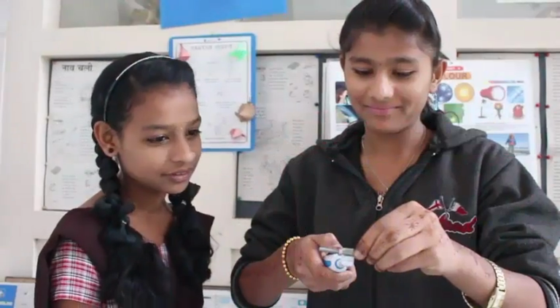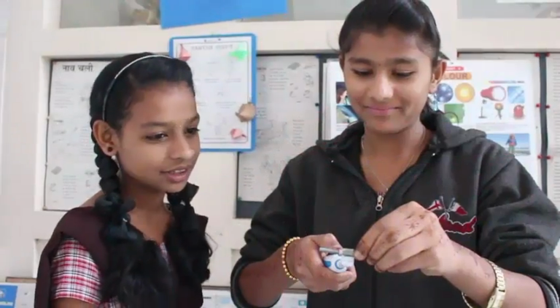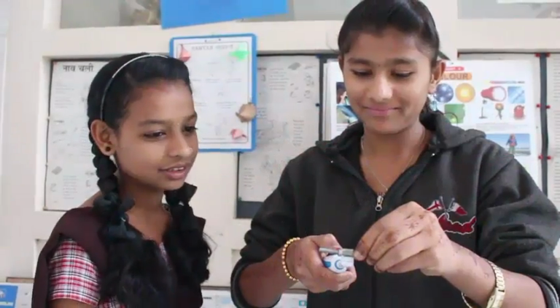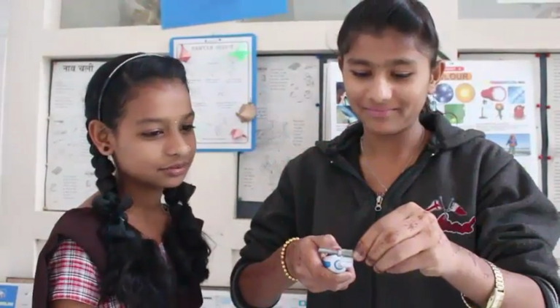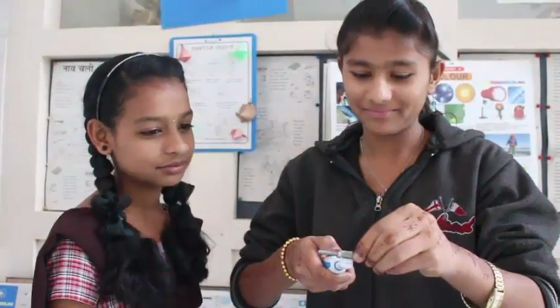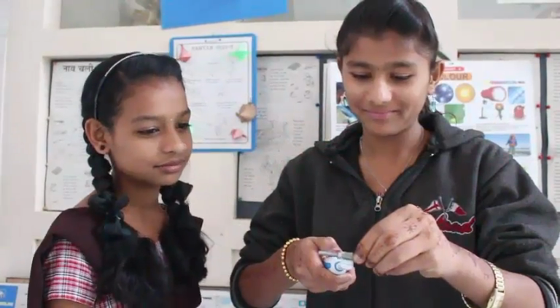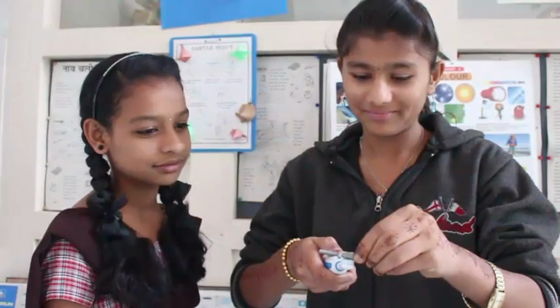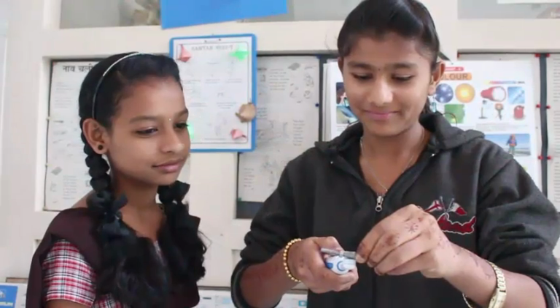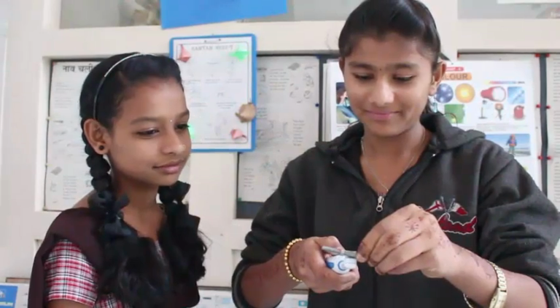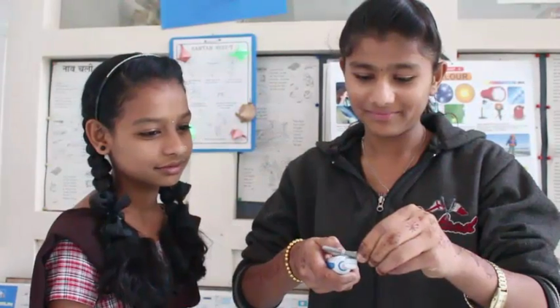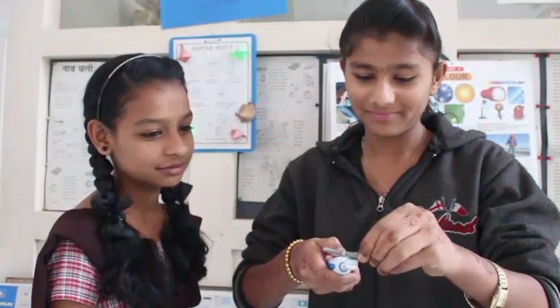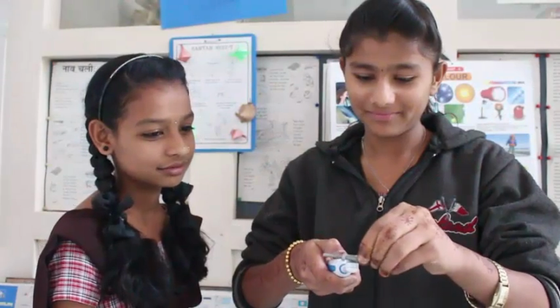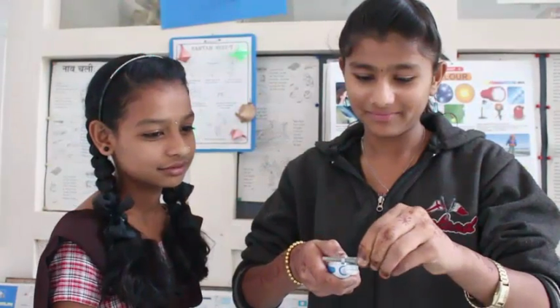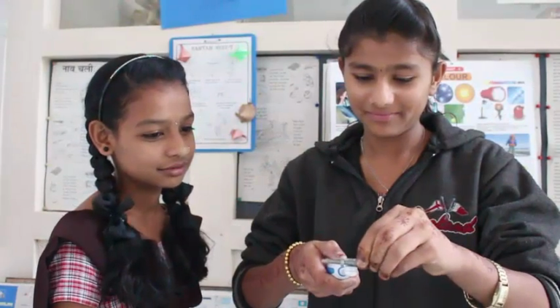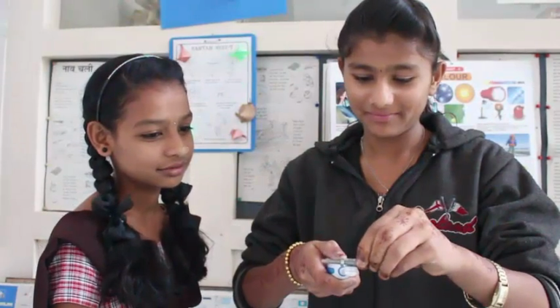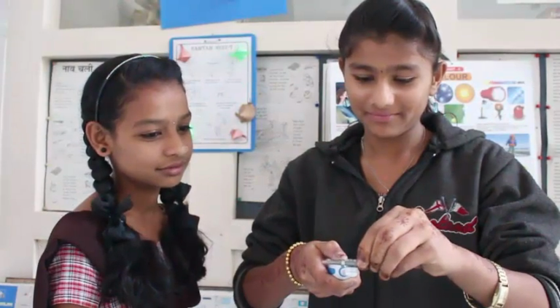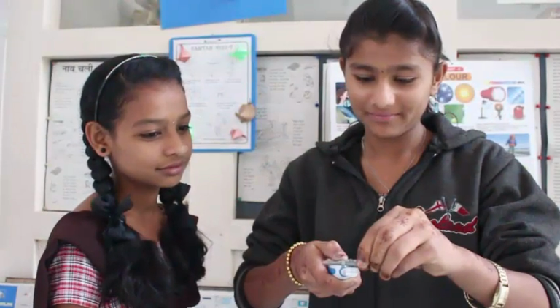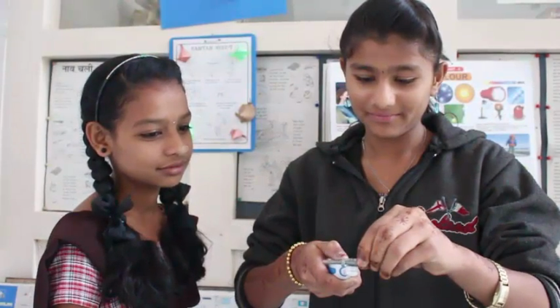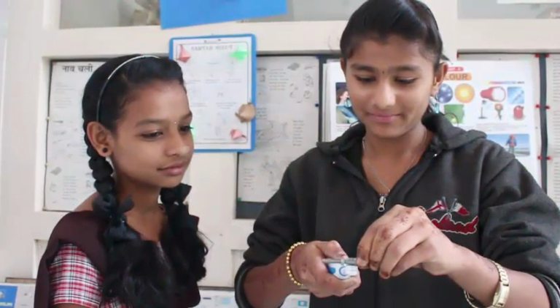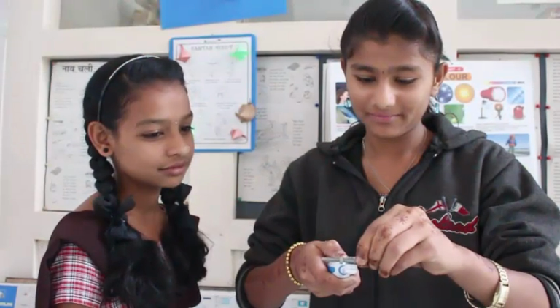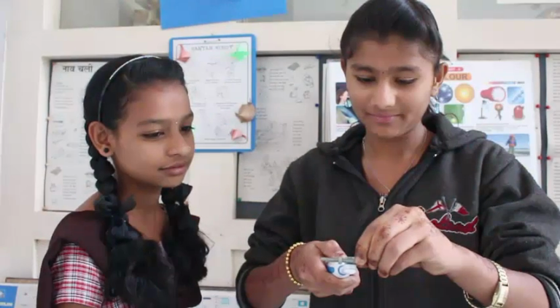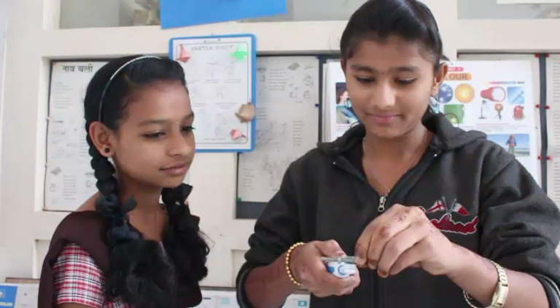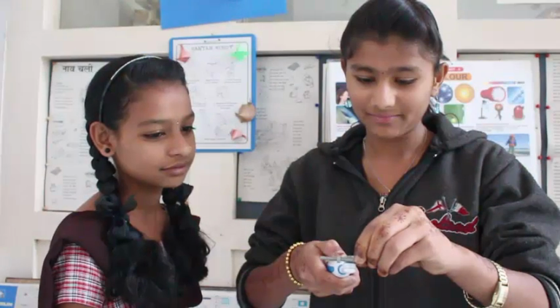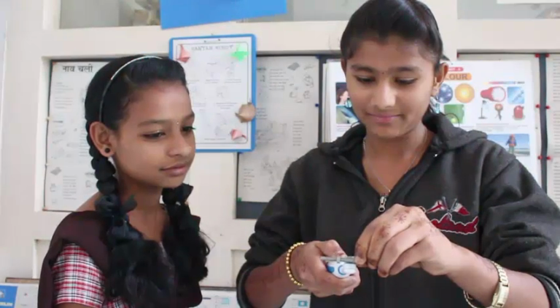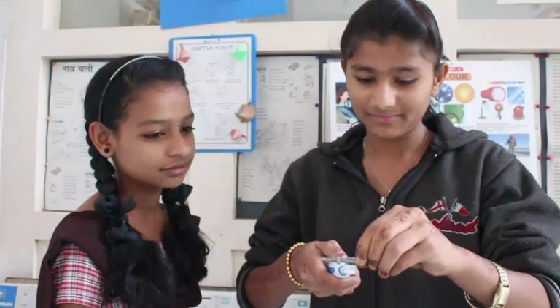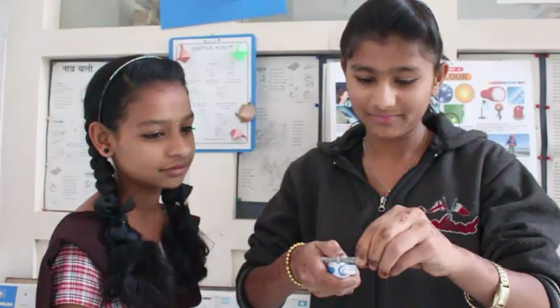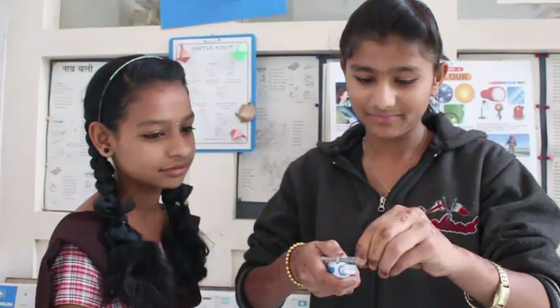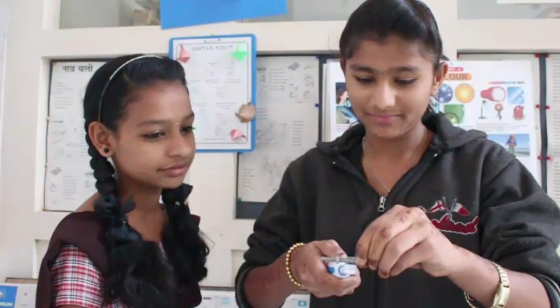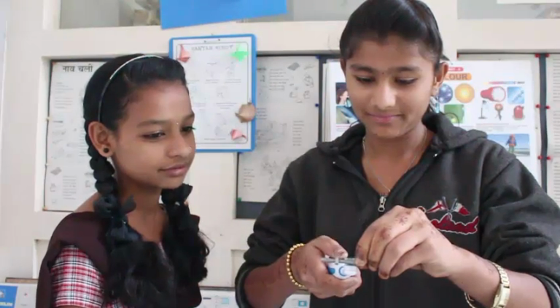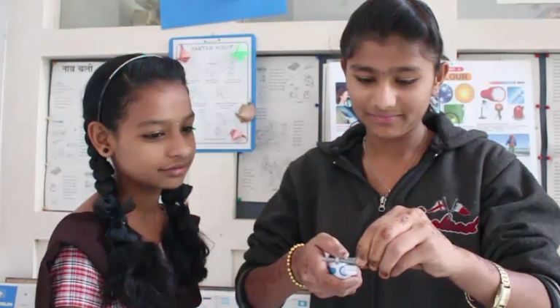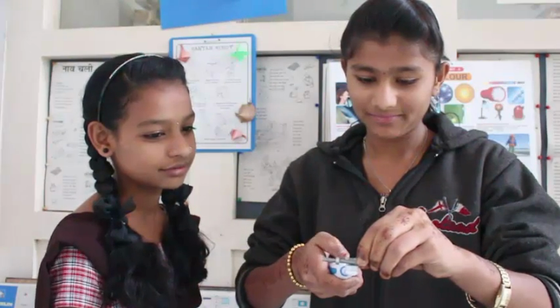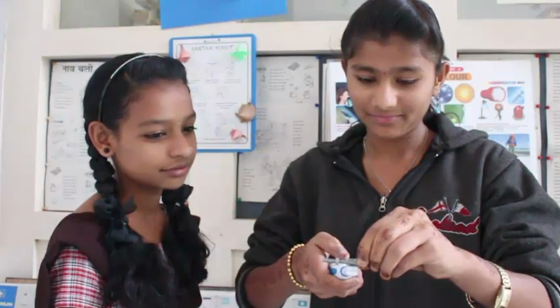So enjoy playing with this amazing magical toy and have fun!